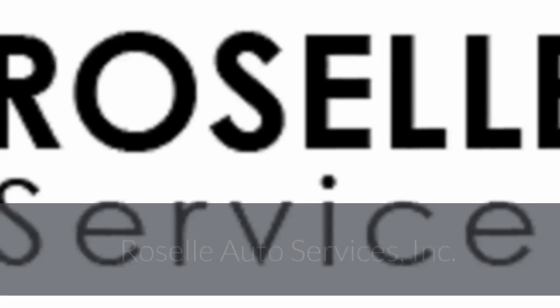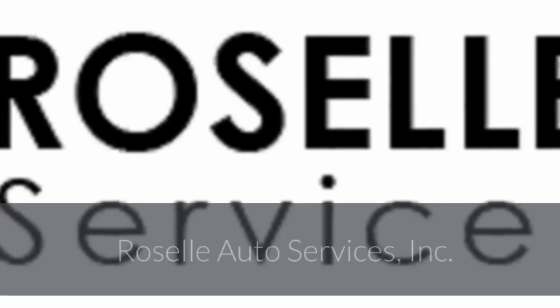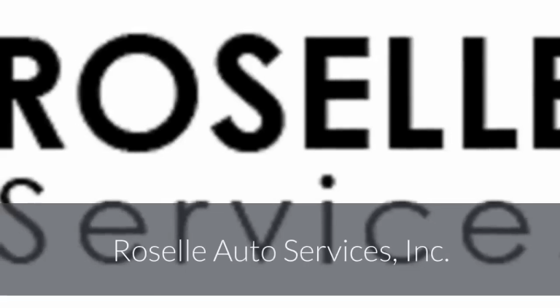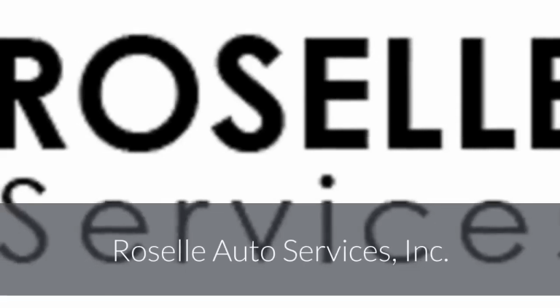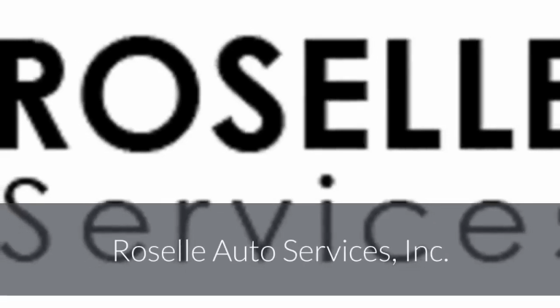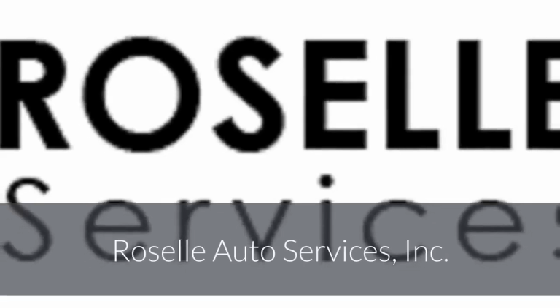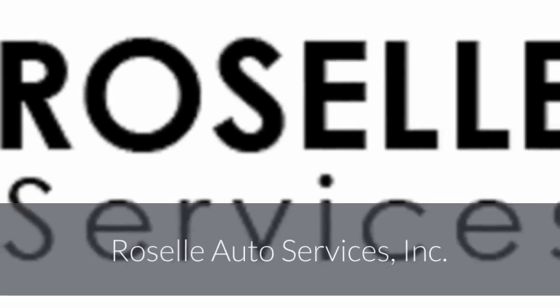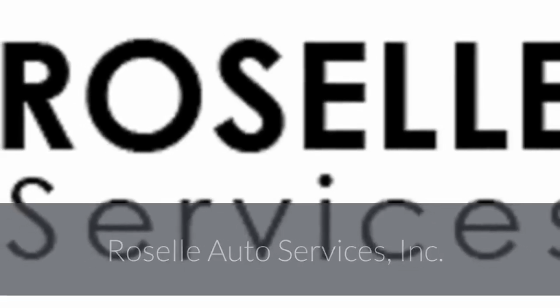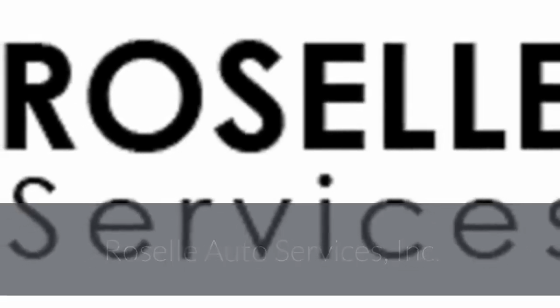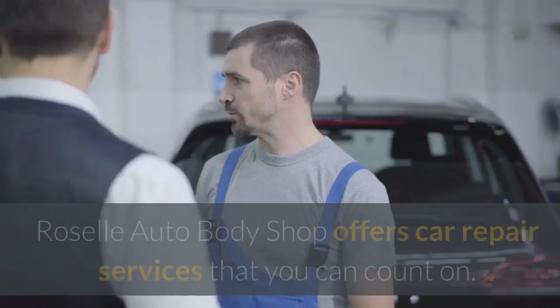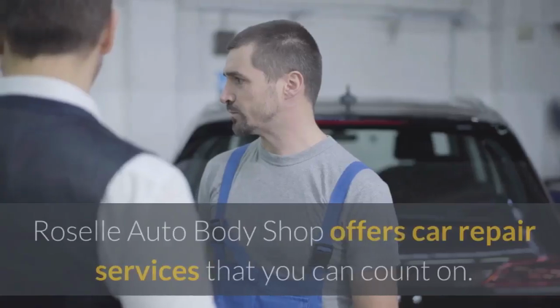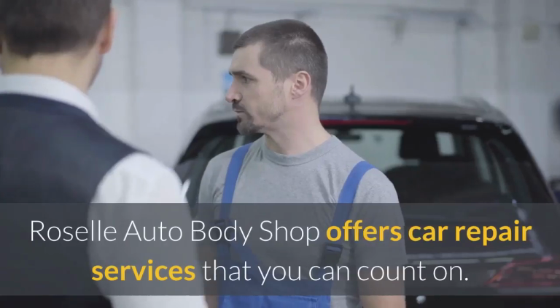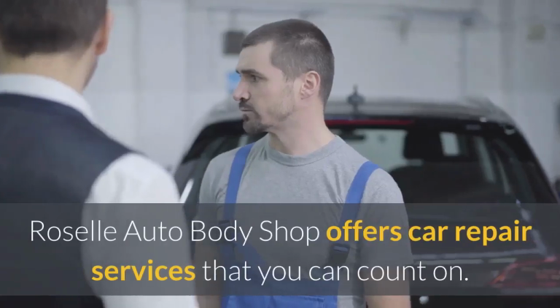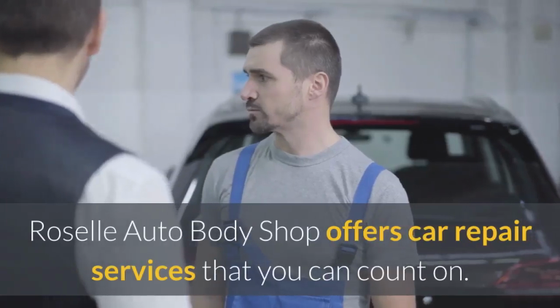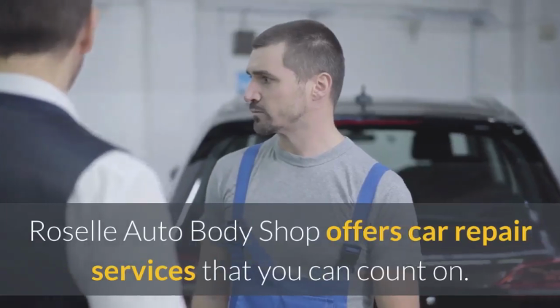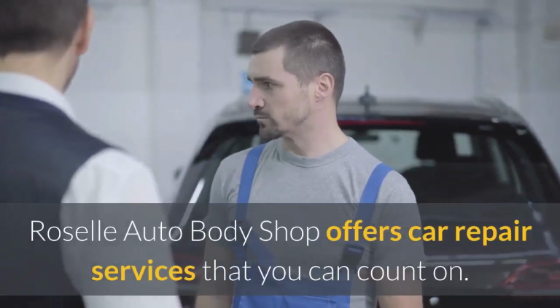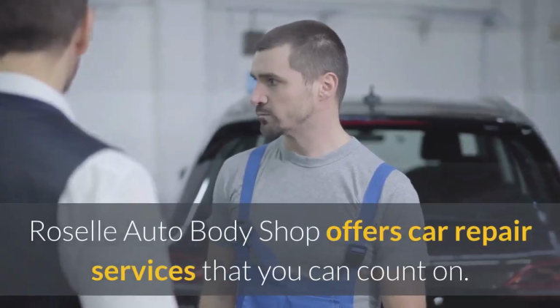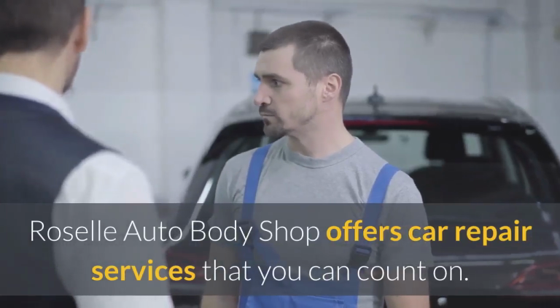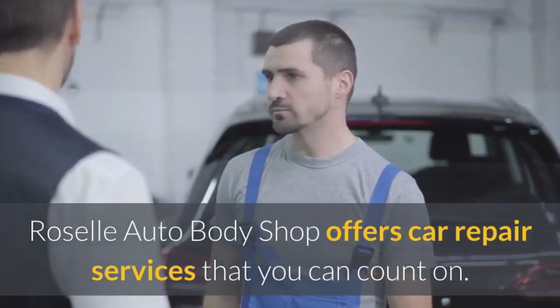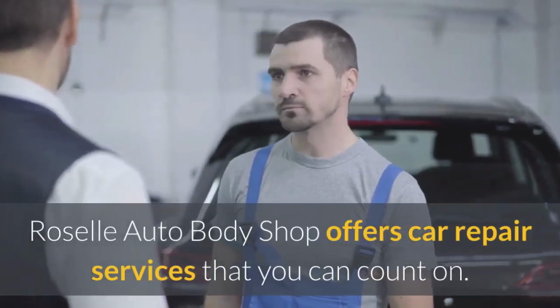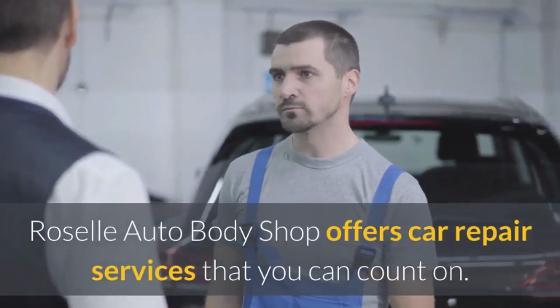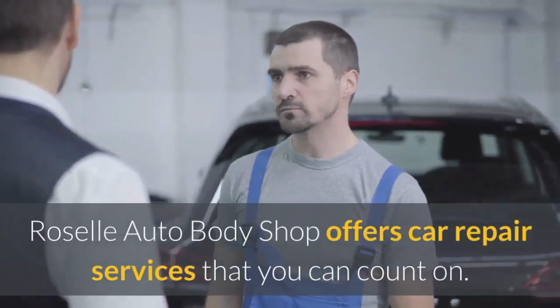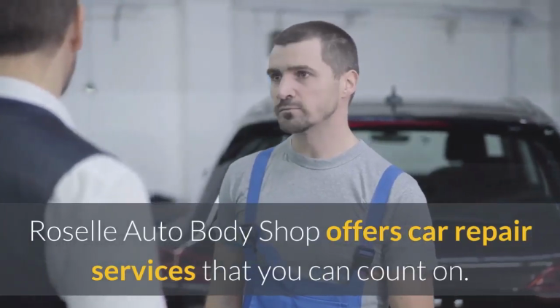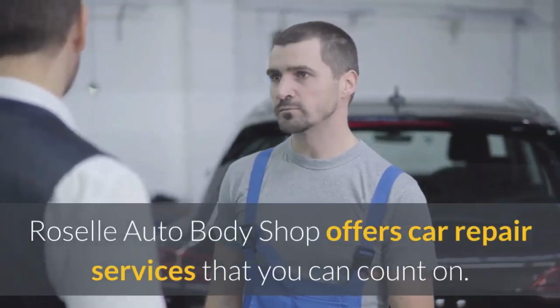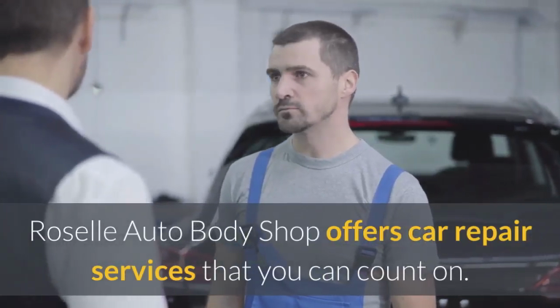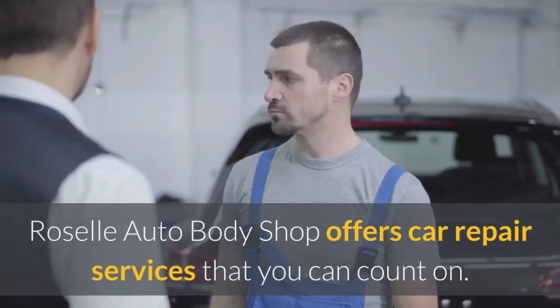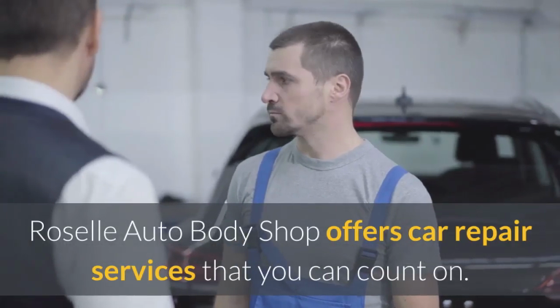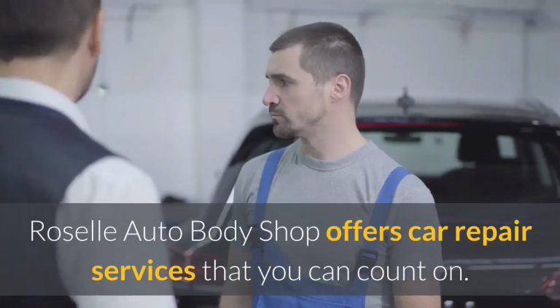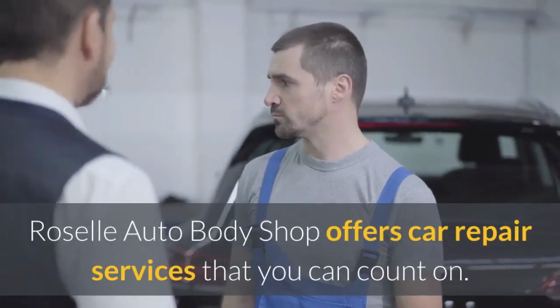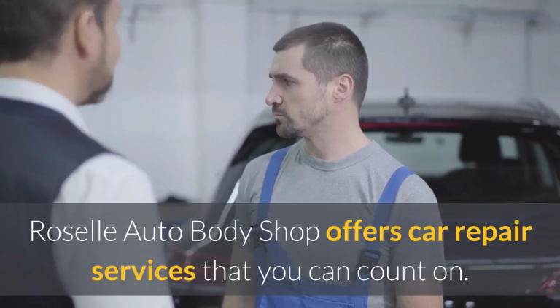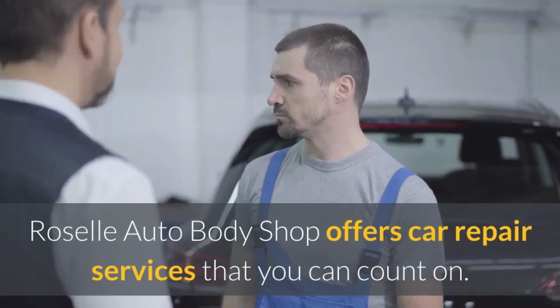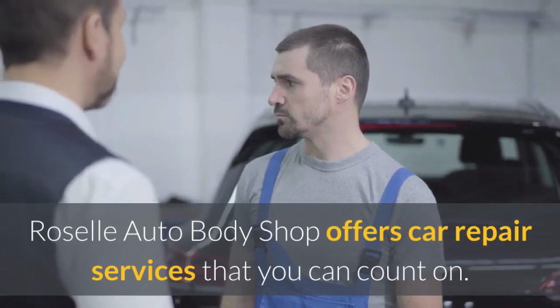Rissell Auto Services, Inc. Rissell Auto Body Shop offers car repair services that you can count on.